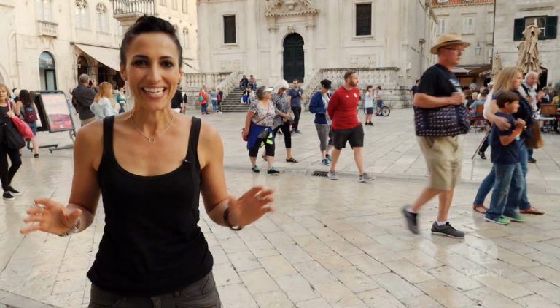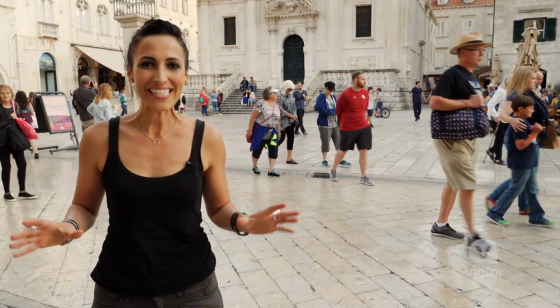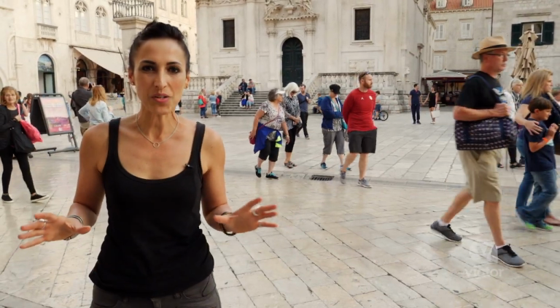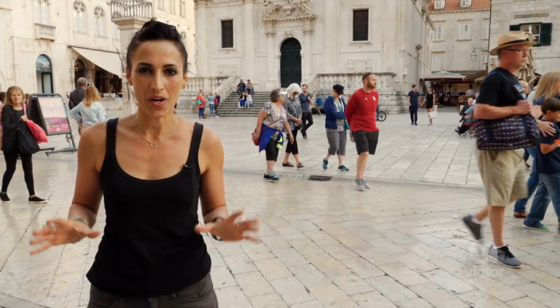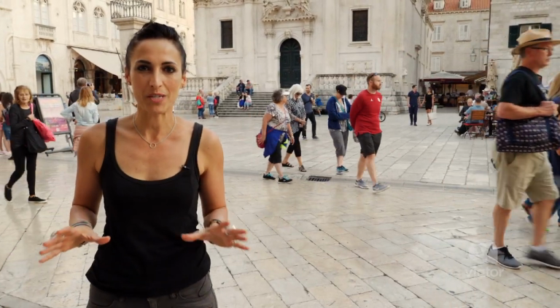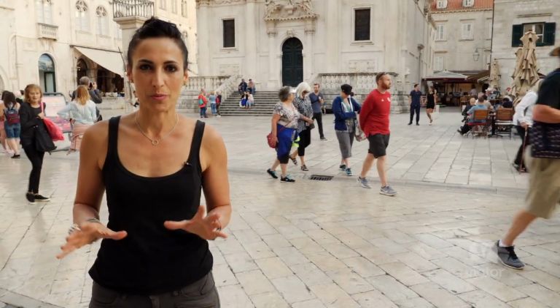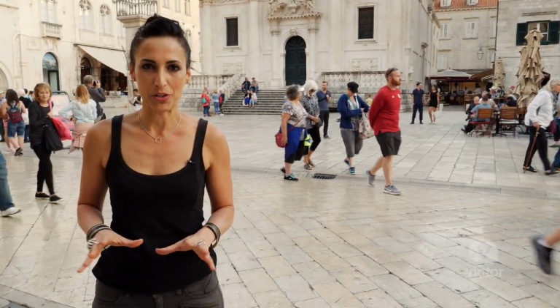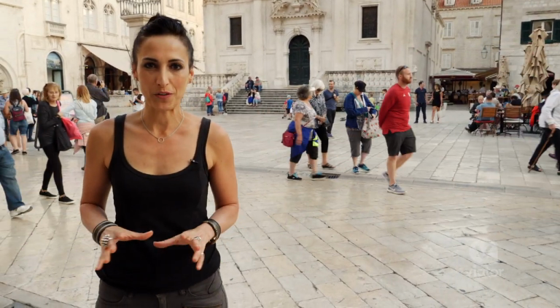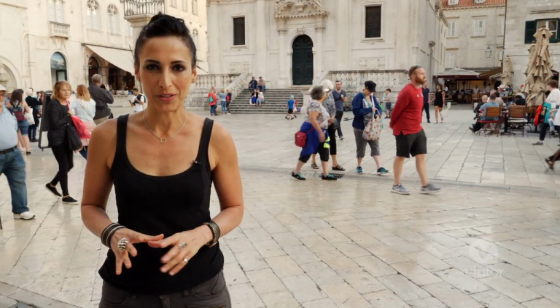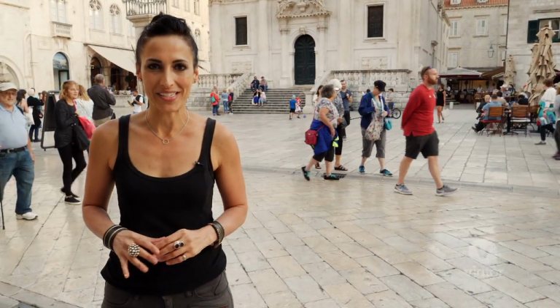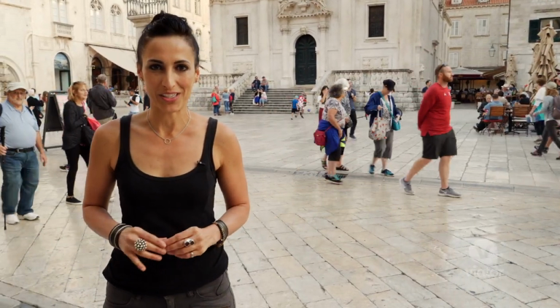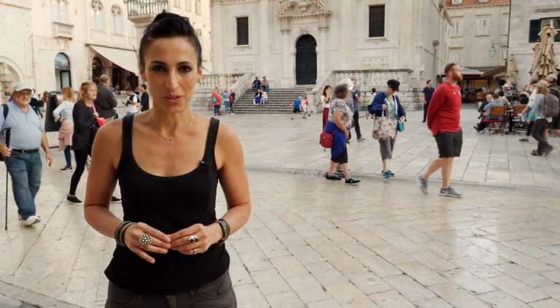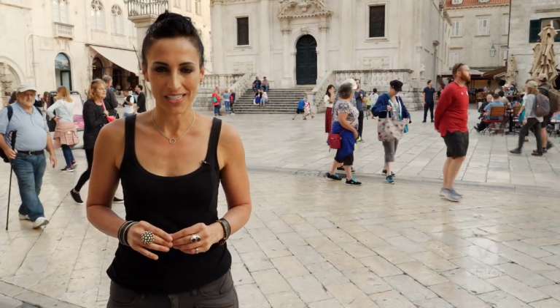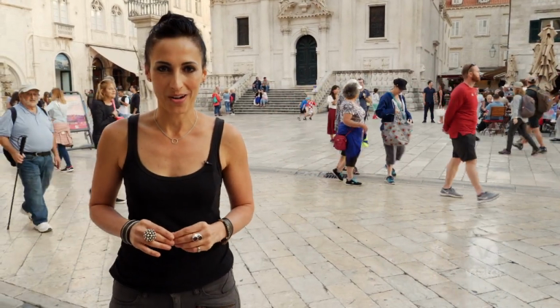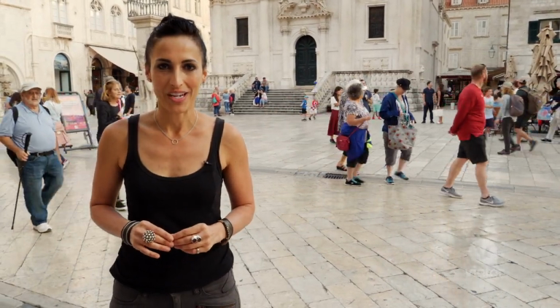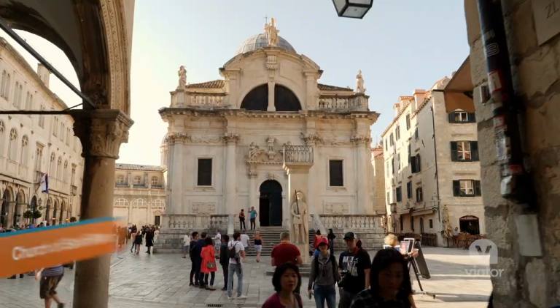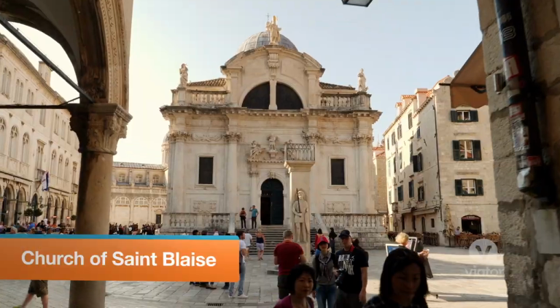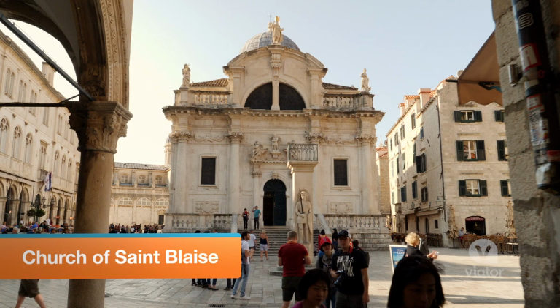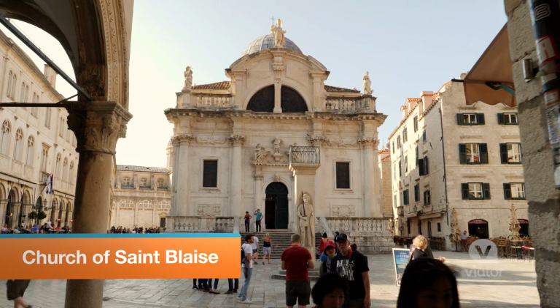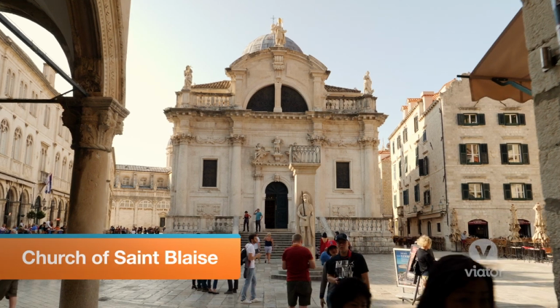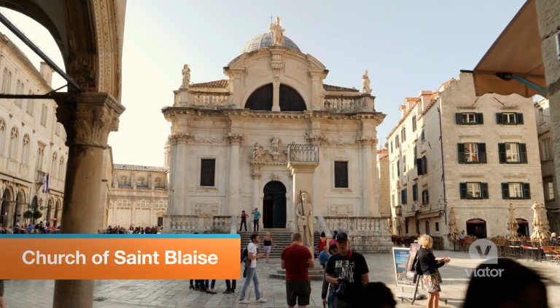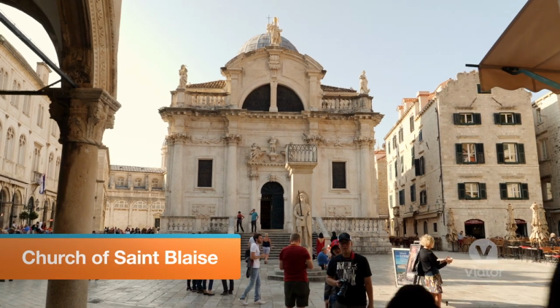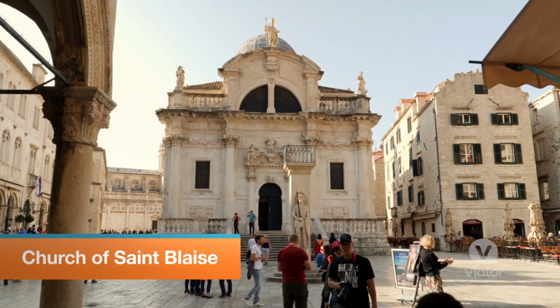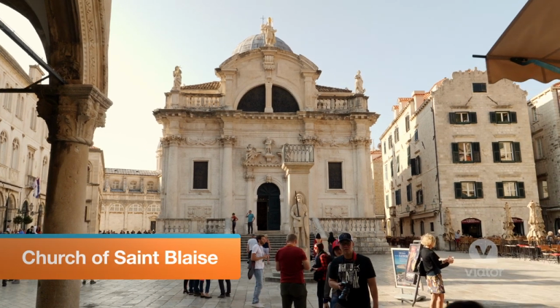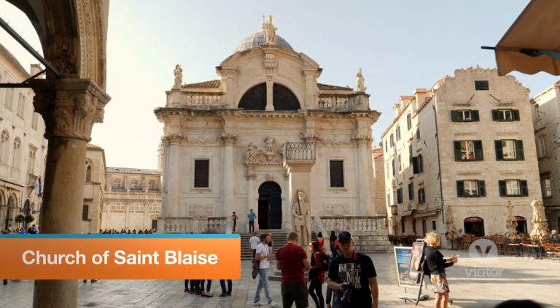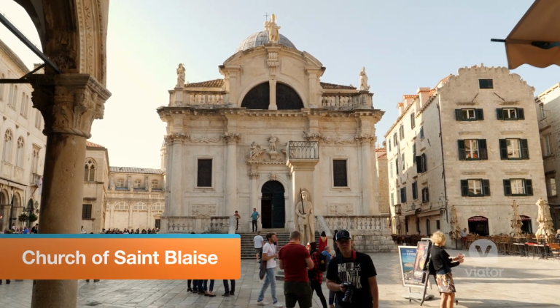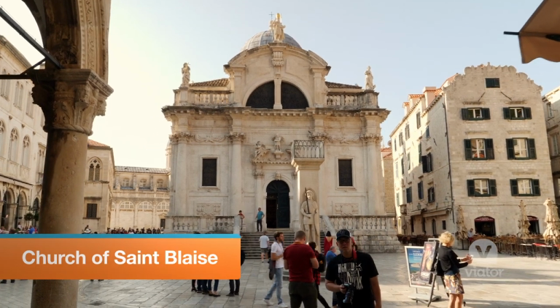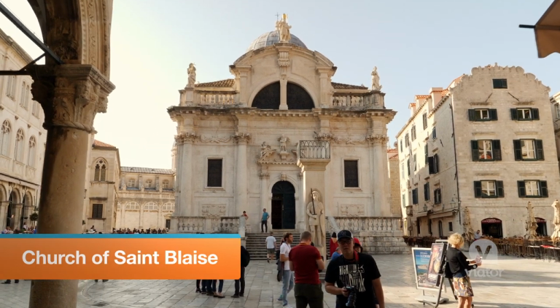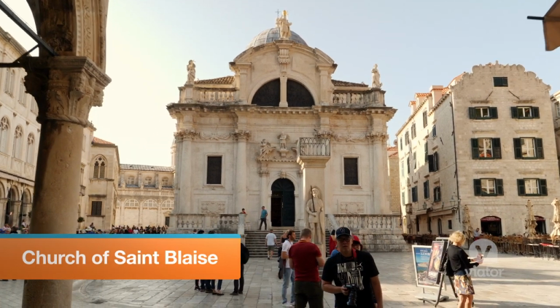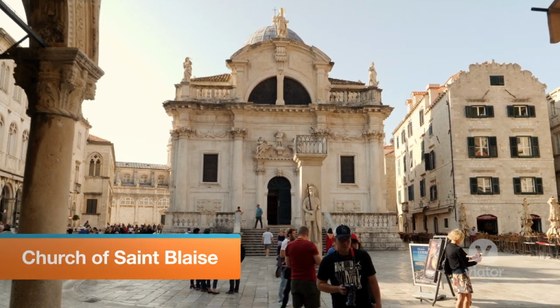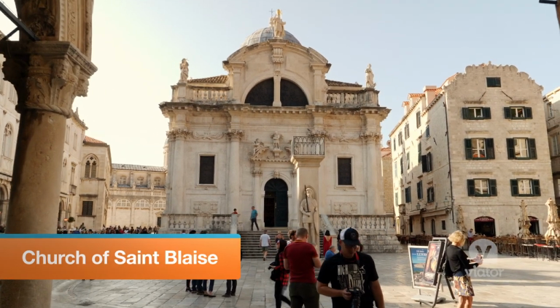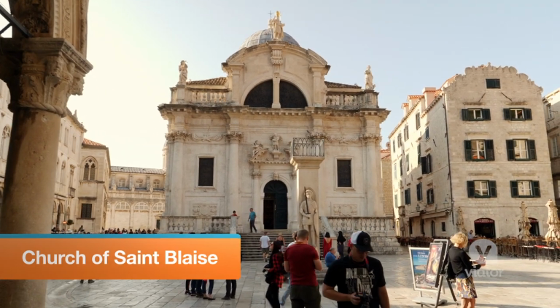Easily one of the most beautiful buildings in the Old Town, the Church of St. Blaise is named after Dubrovnik's patron saint.